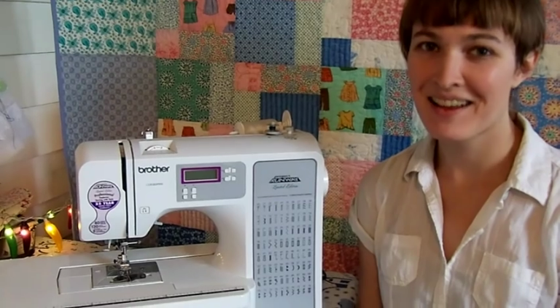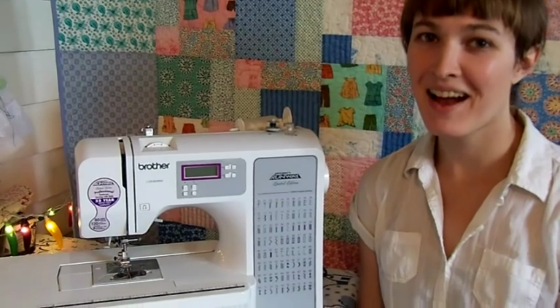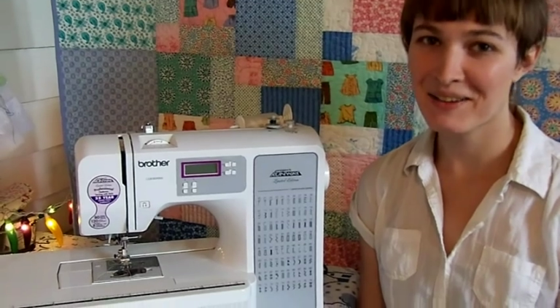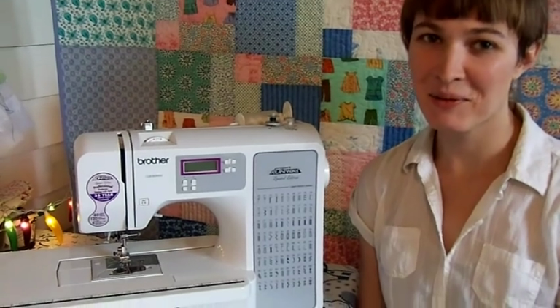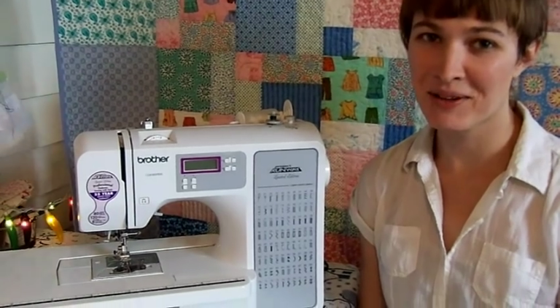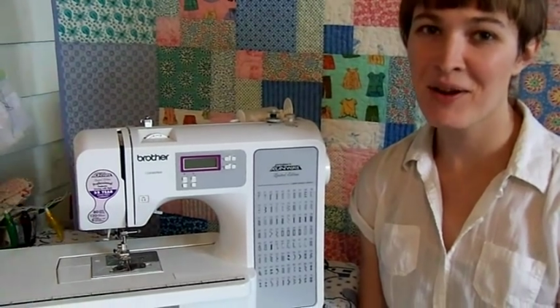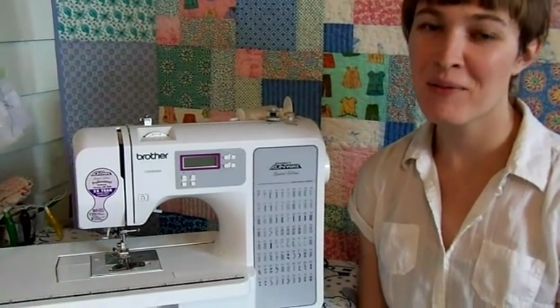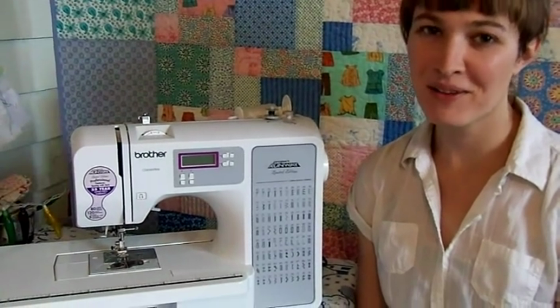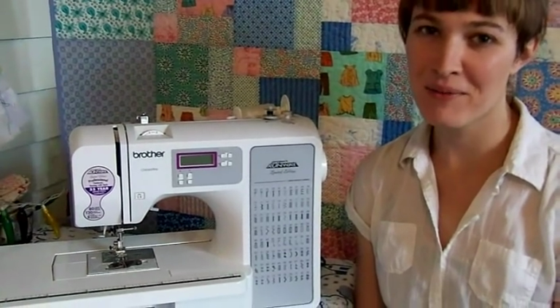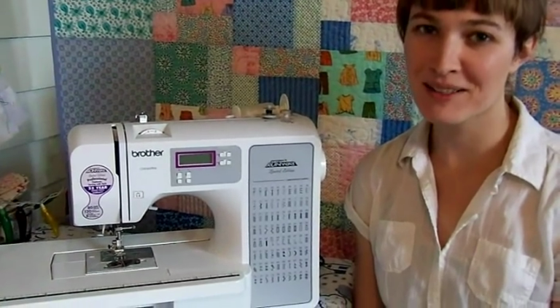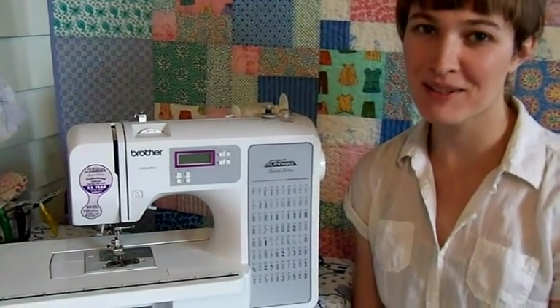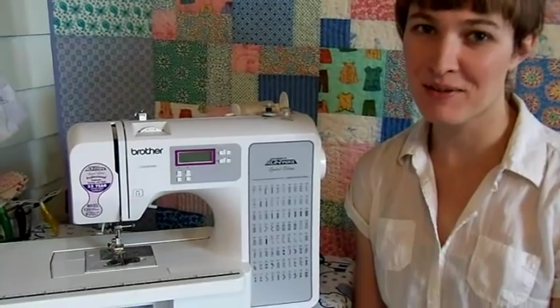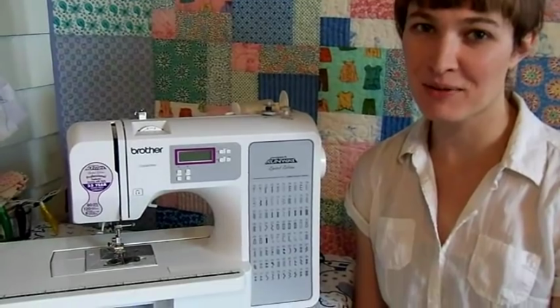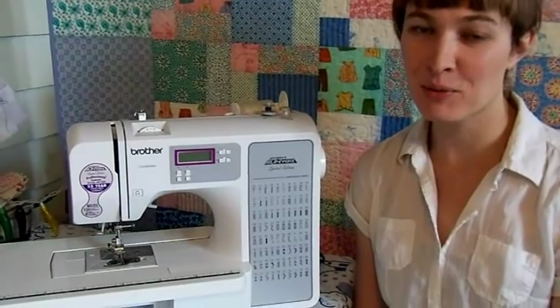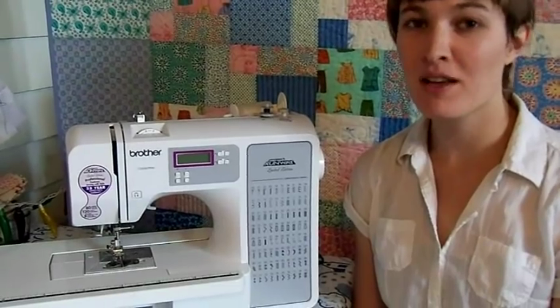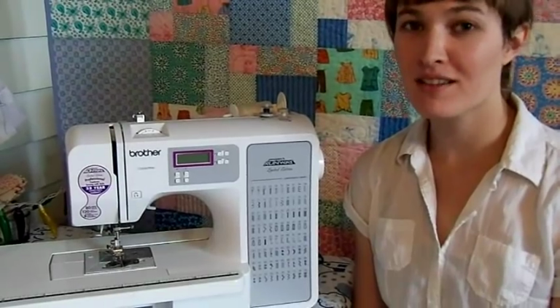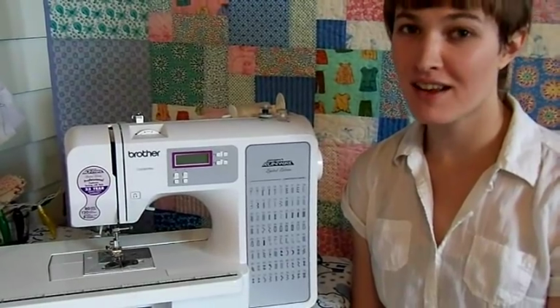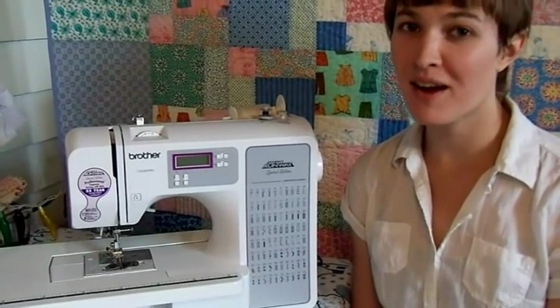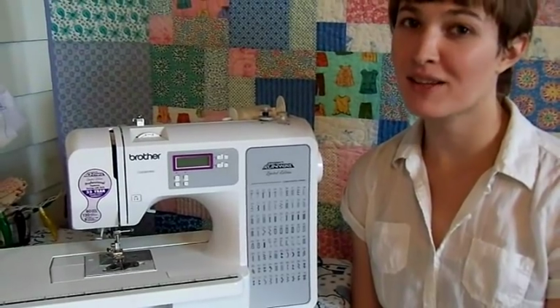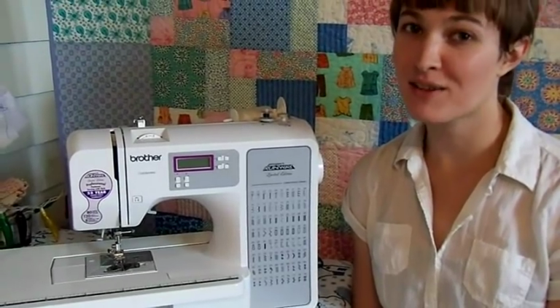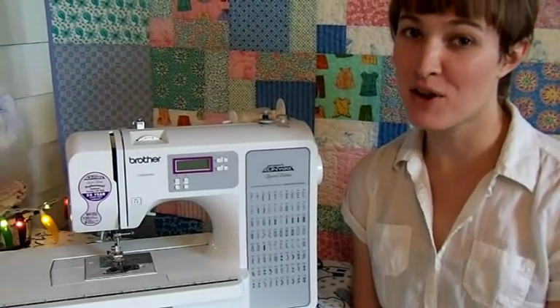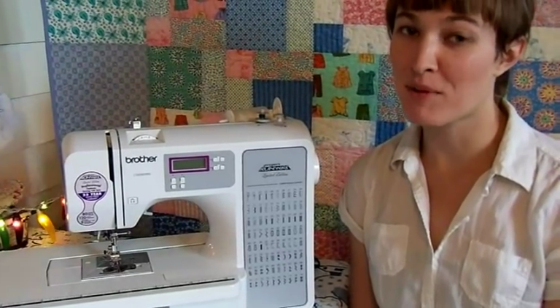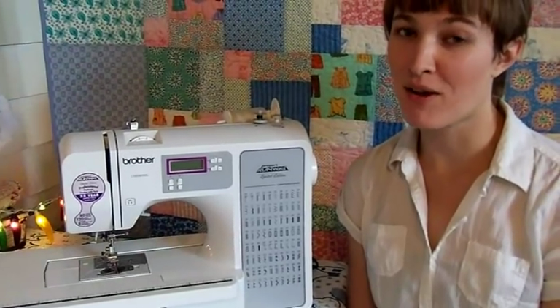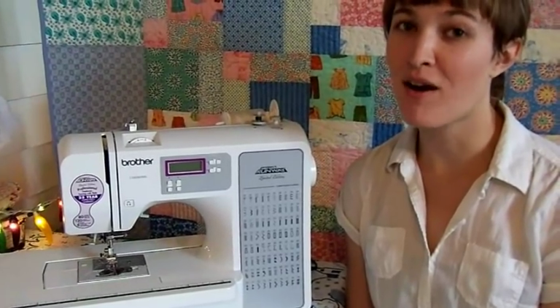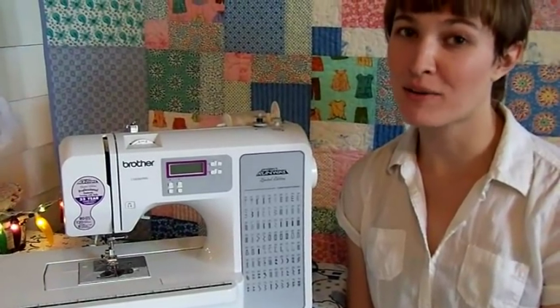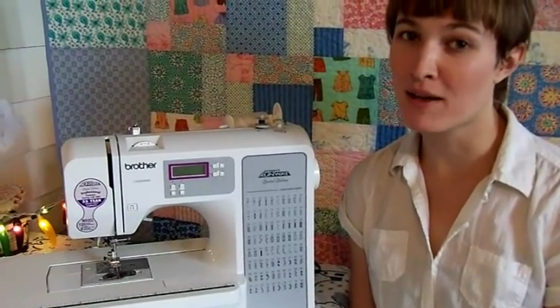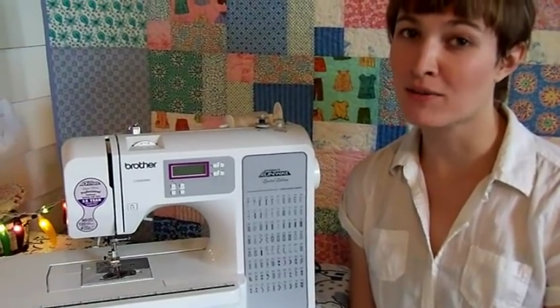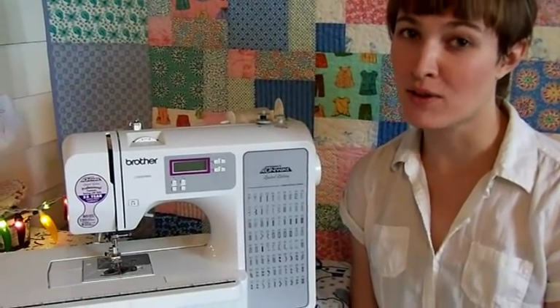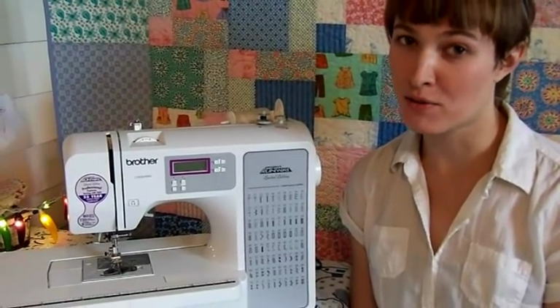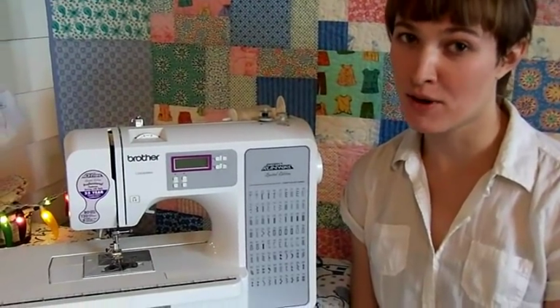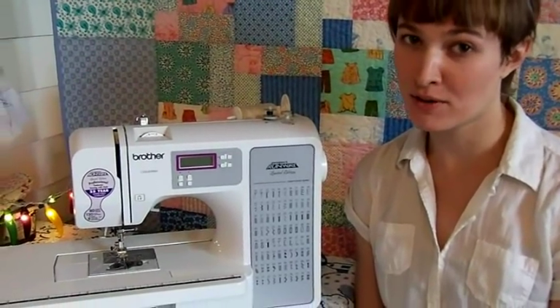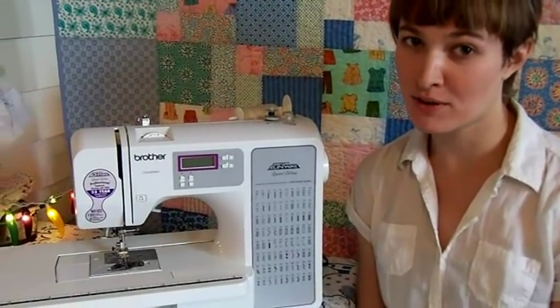Hi, everyone. Welcome back to my sewing room. Today, I would like to talk about automatic needle threaders.